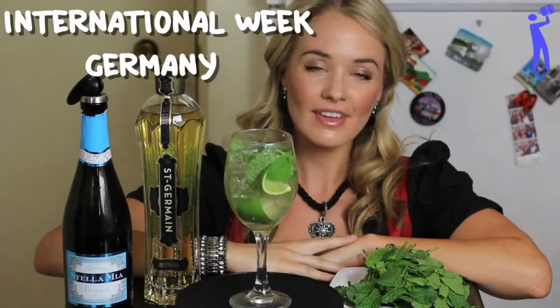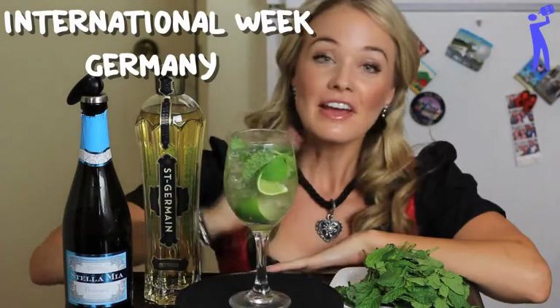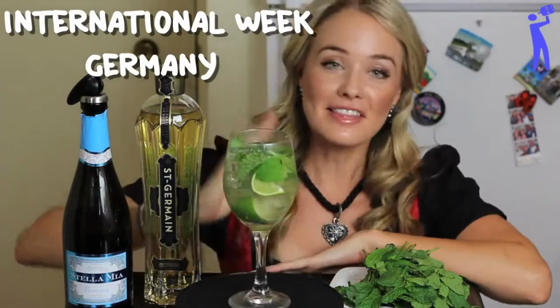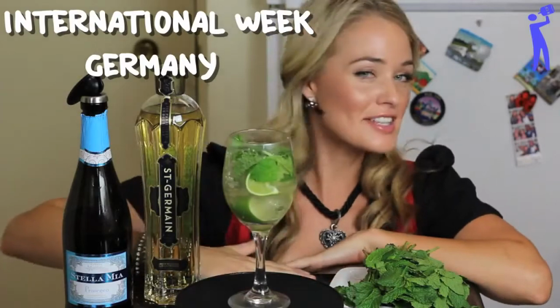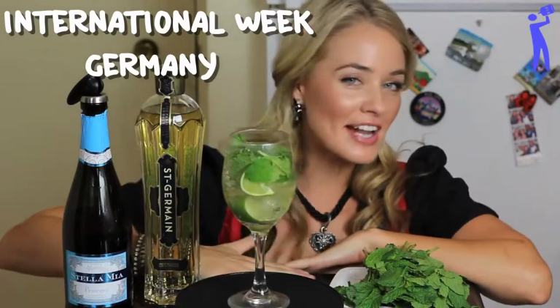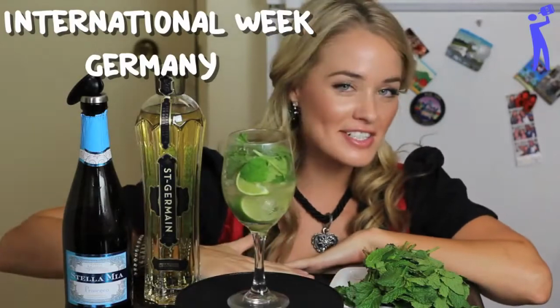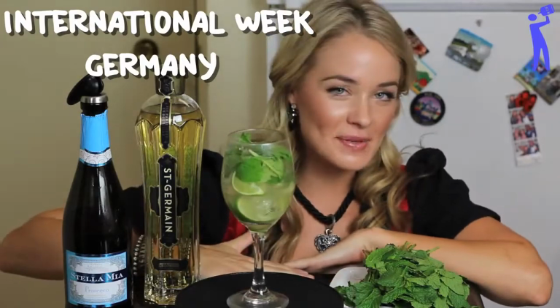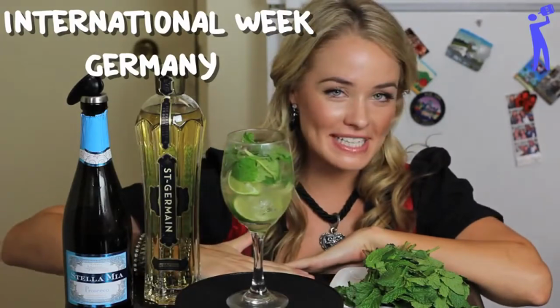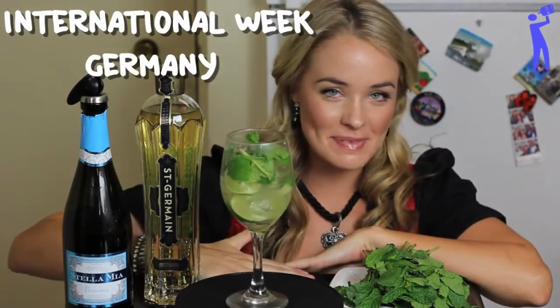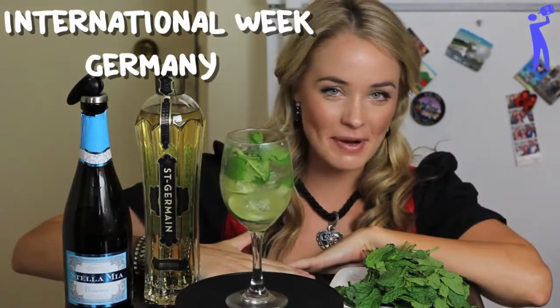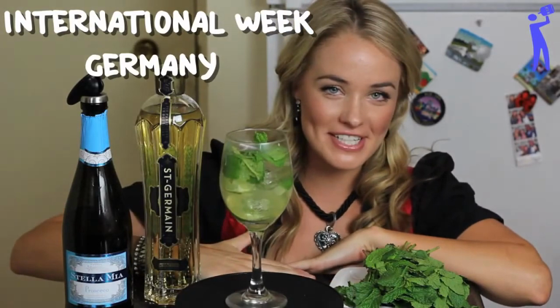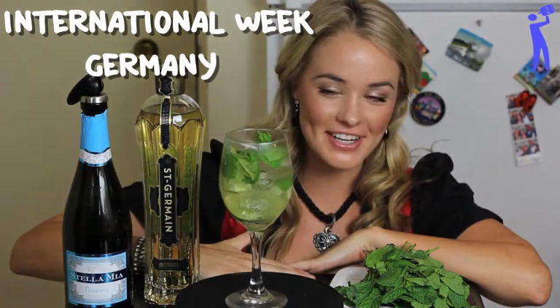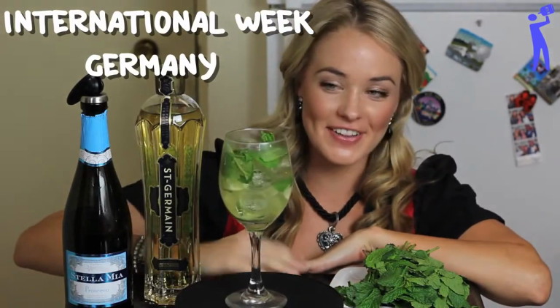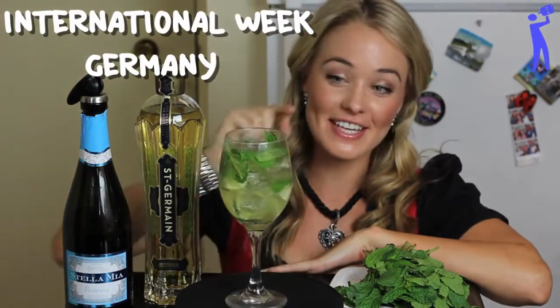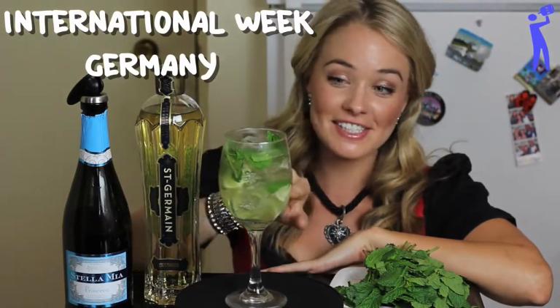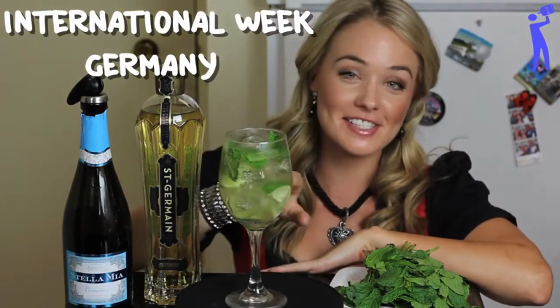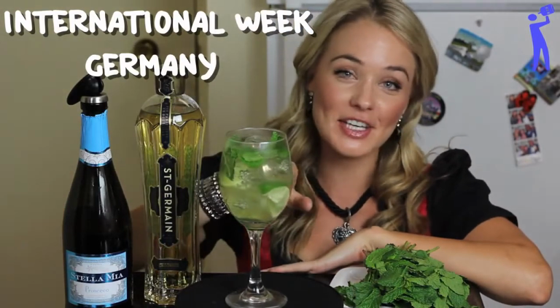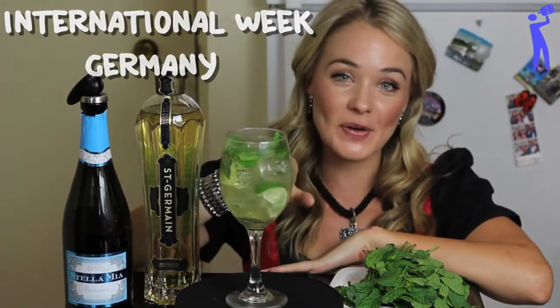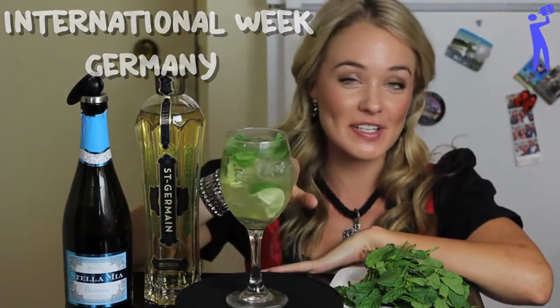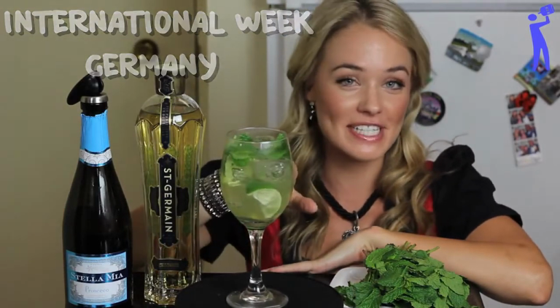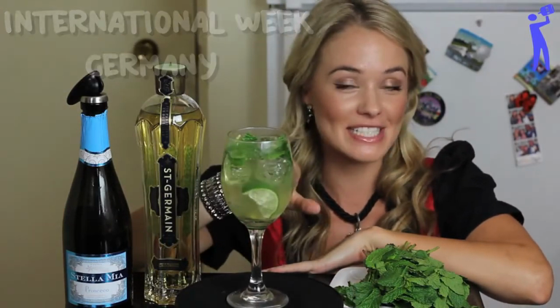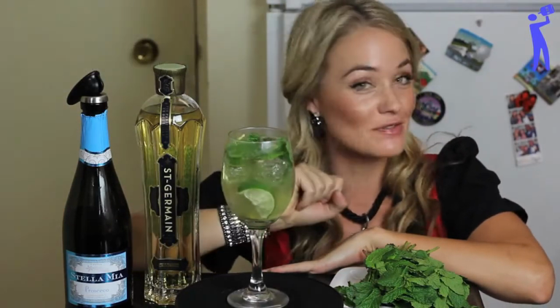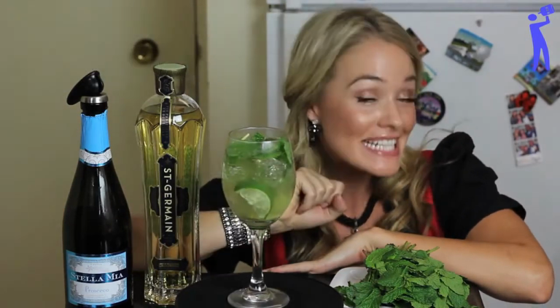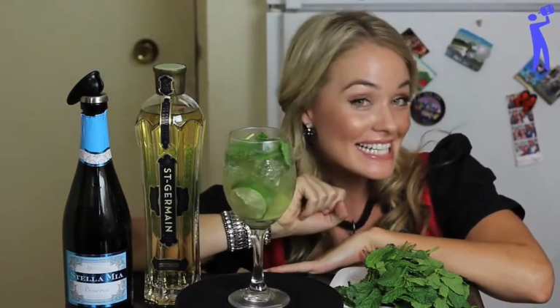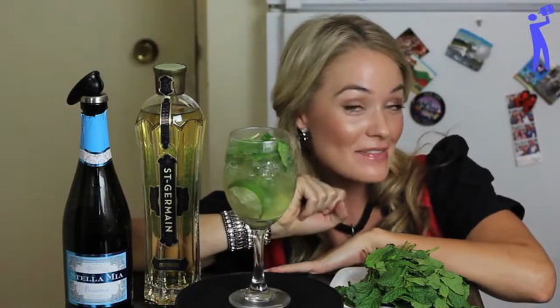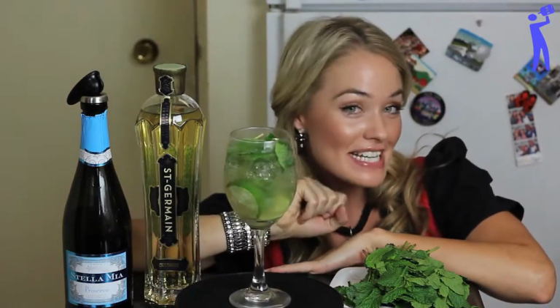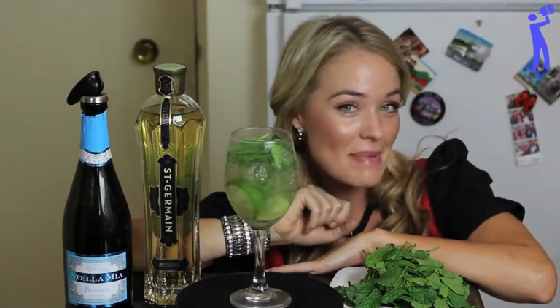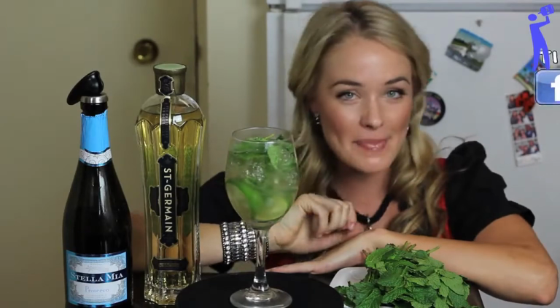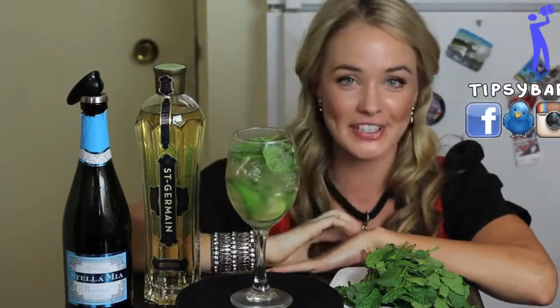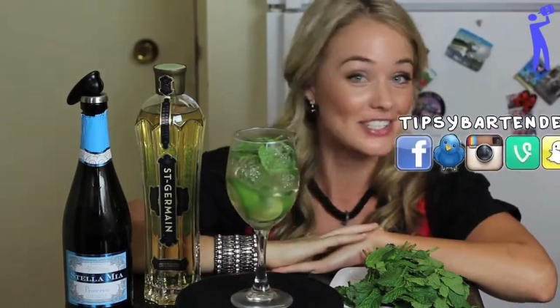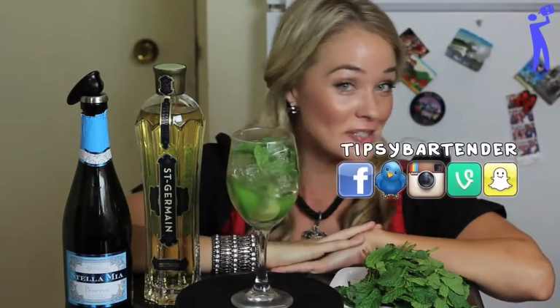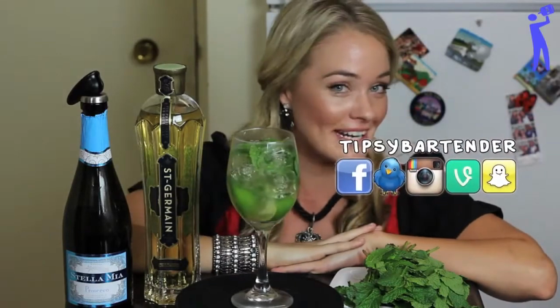This is International Week at Tootsie Bartender, and this is the Hugo — a drink that's really, really popular in Germany.